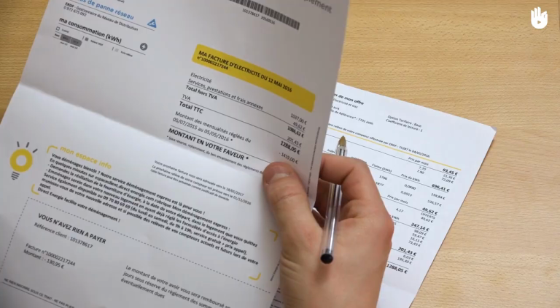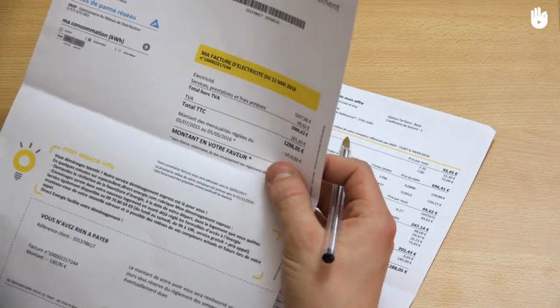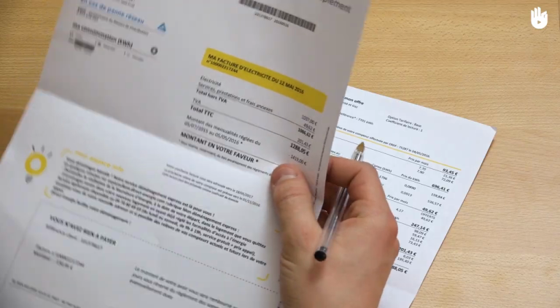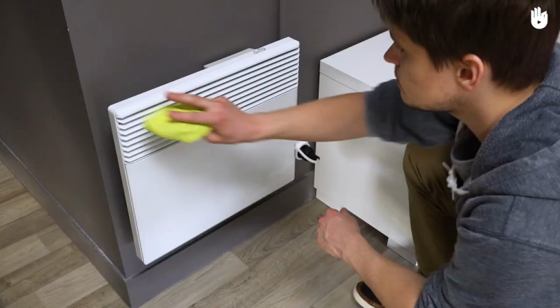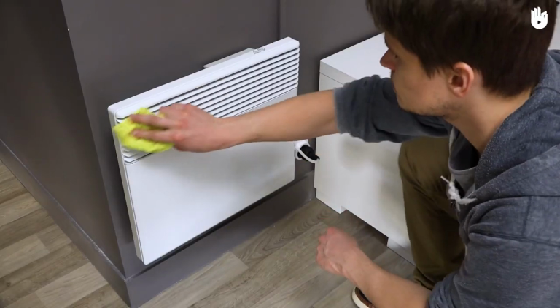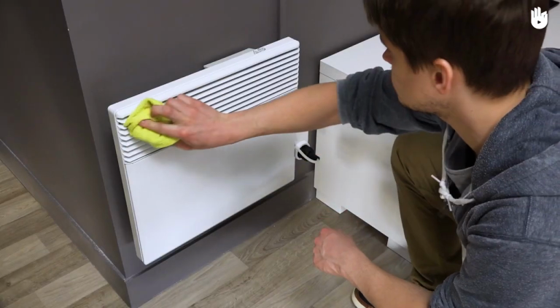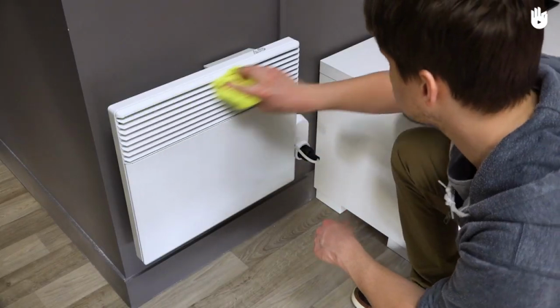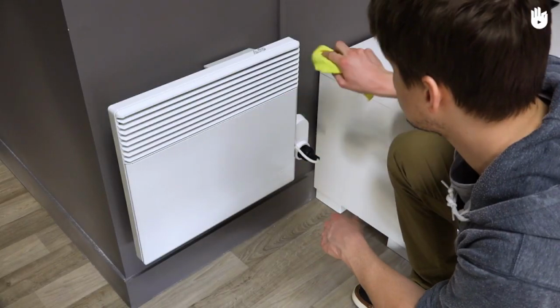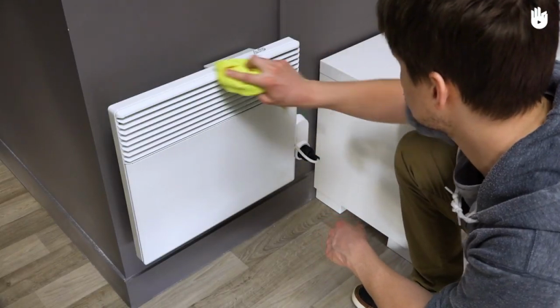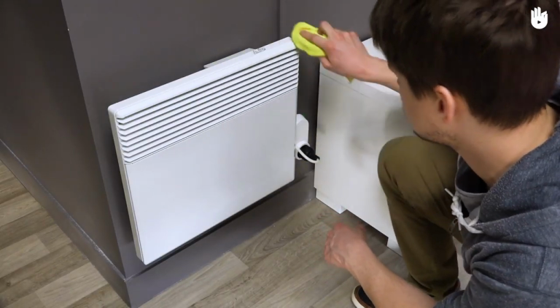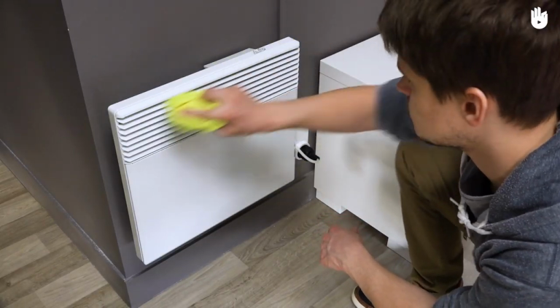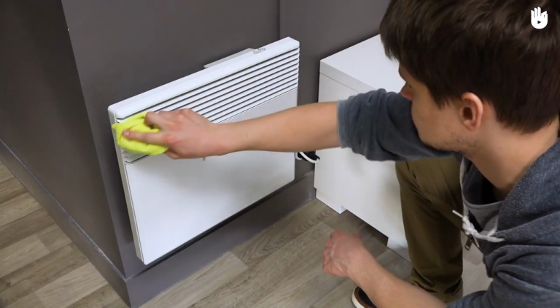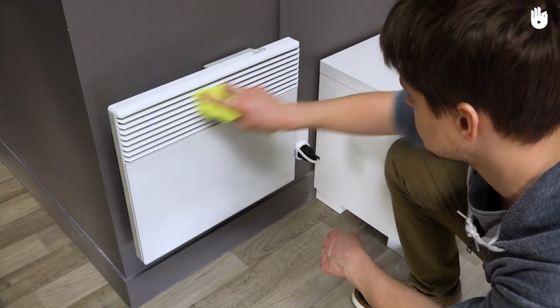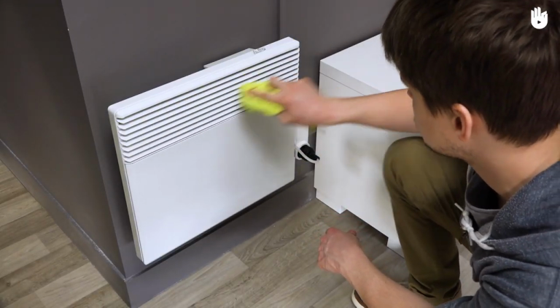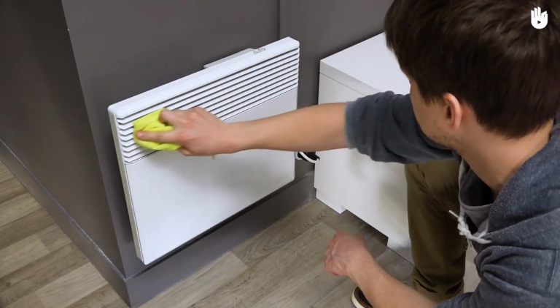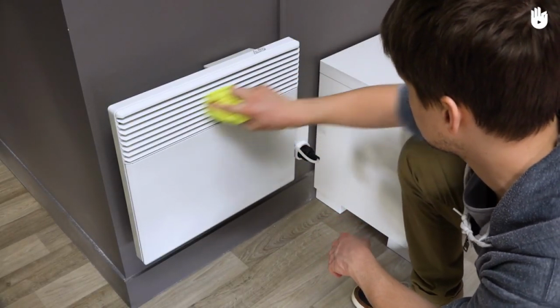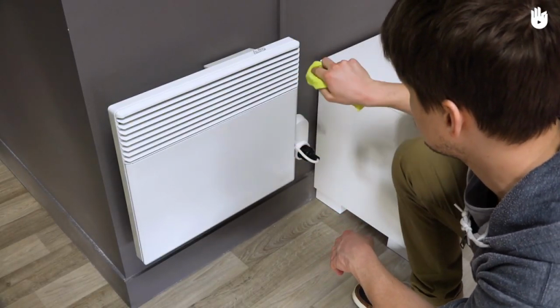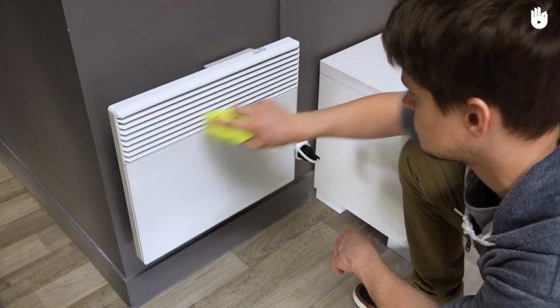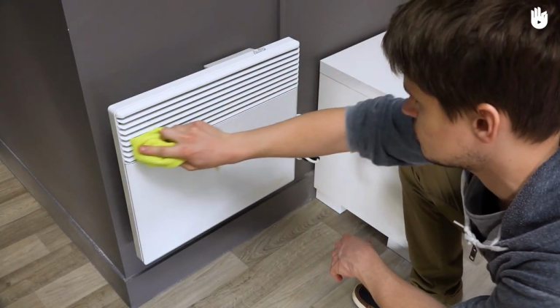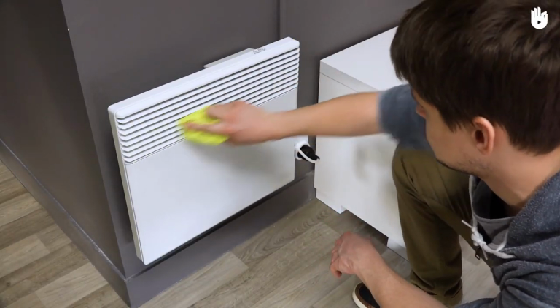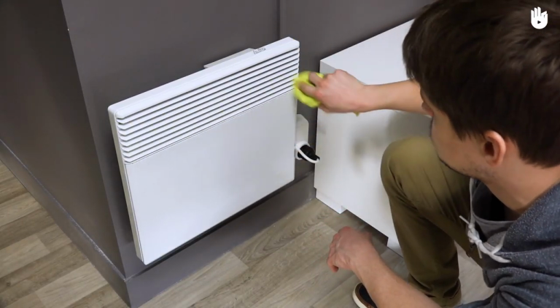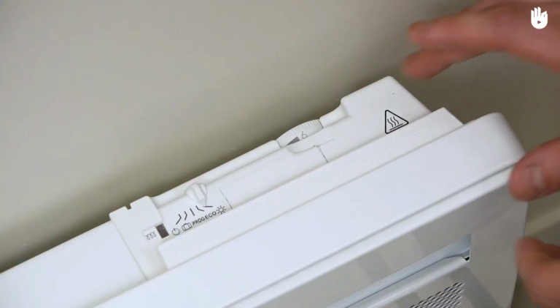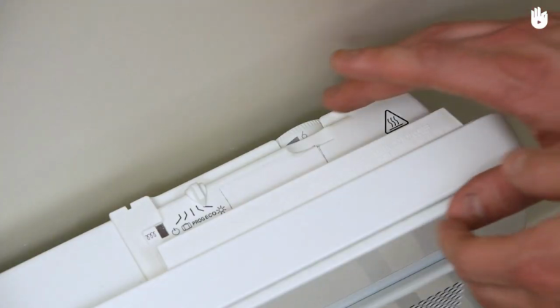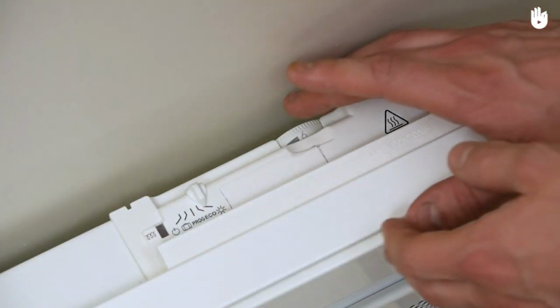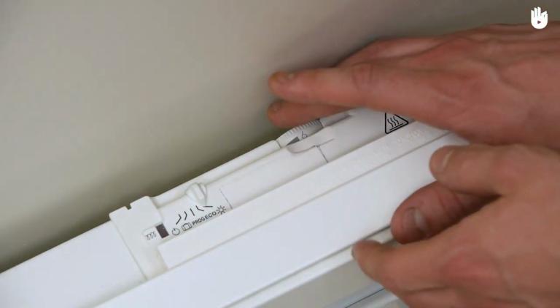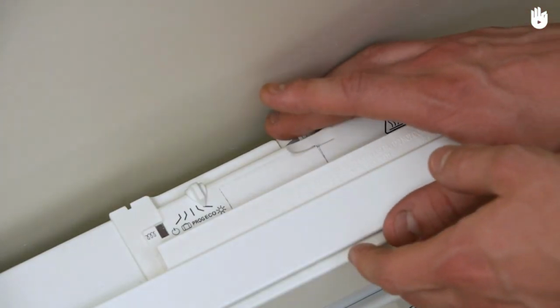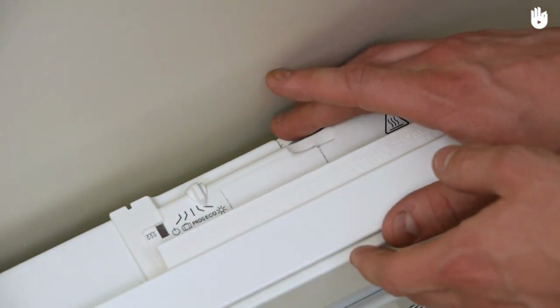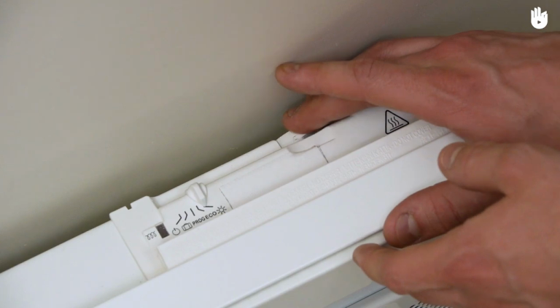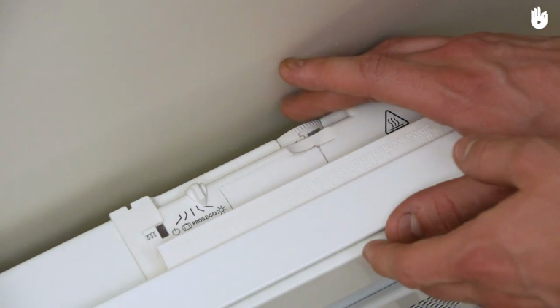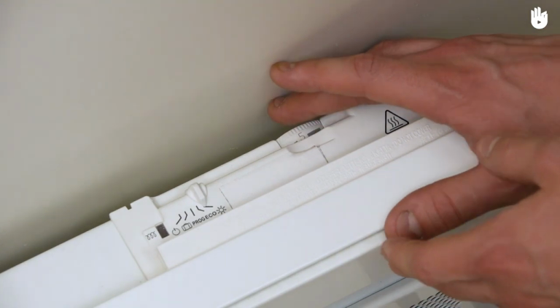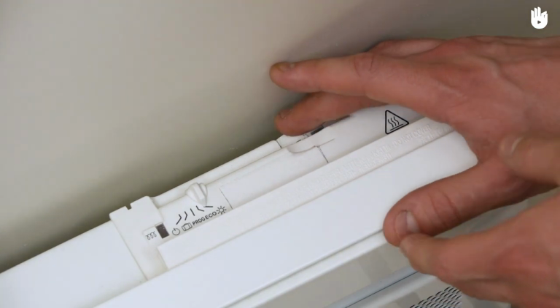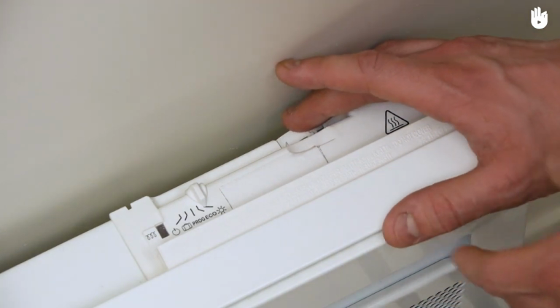We will start by offering you some advice for maintaining your heating system, then for heating your rooms as efficiently as possible.